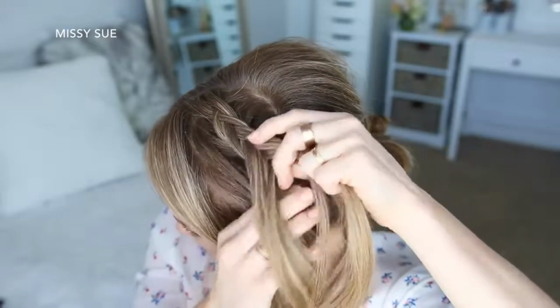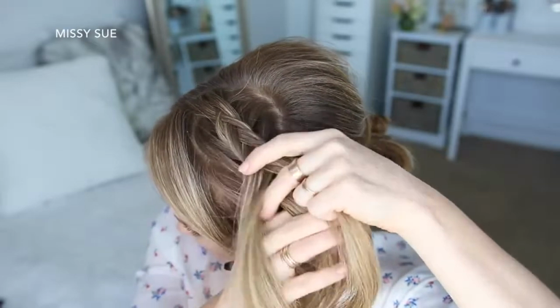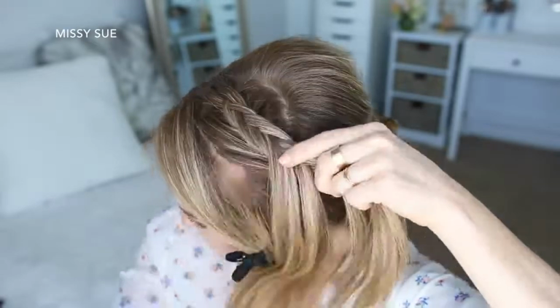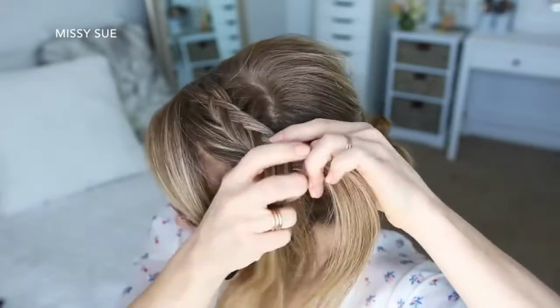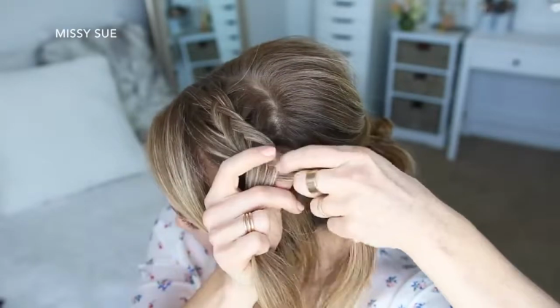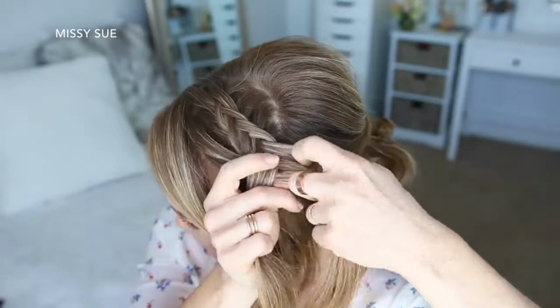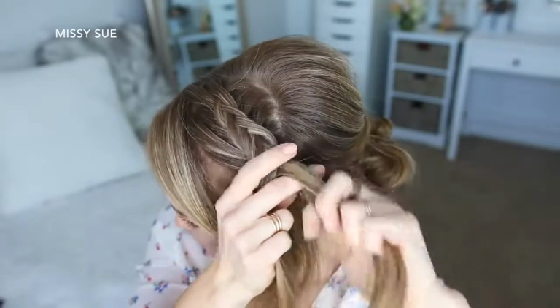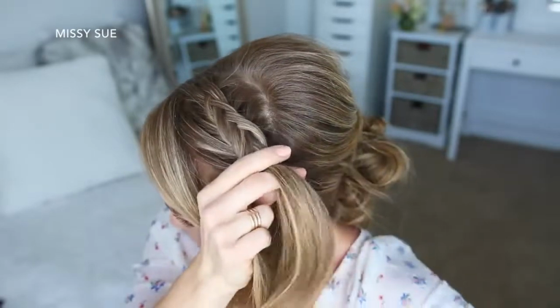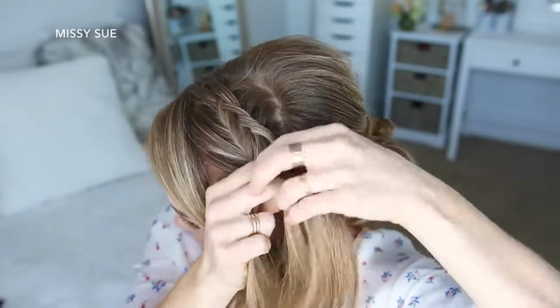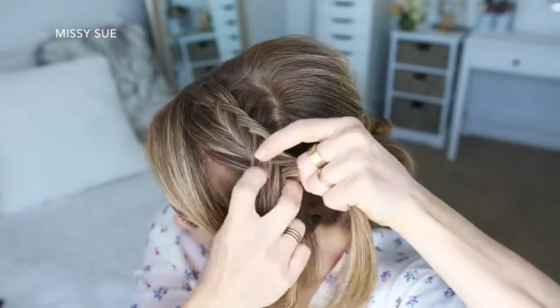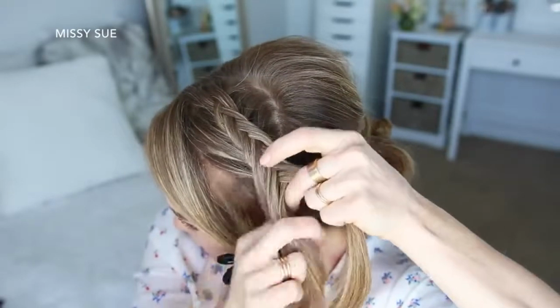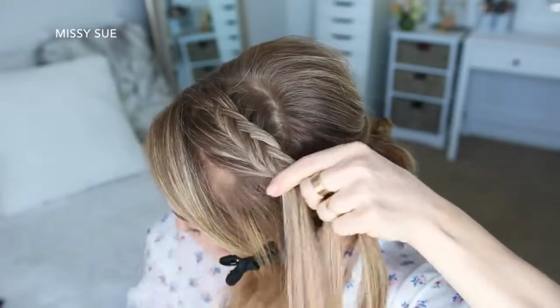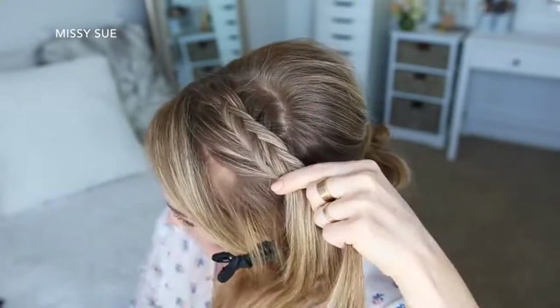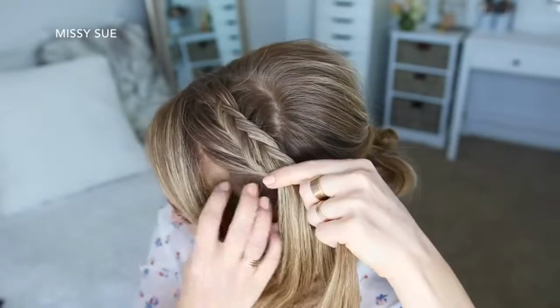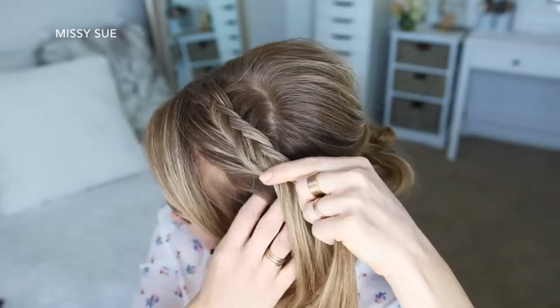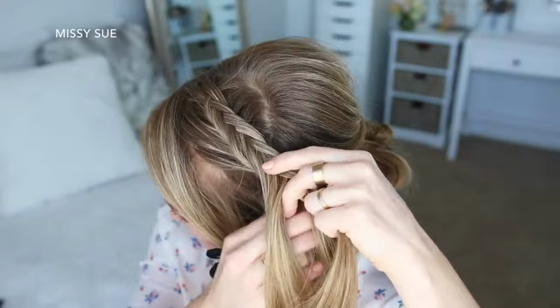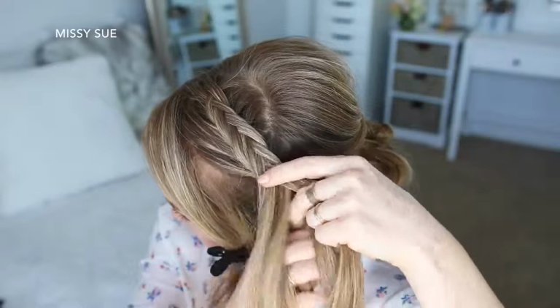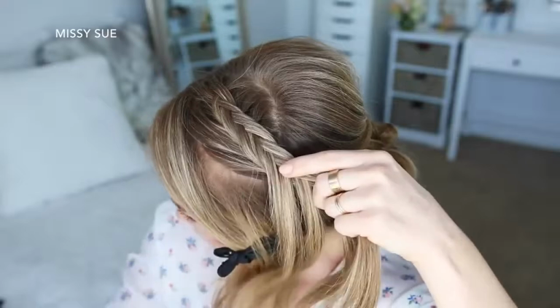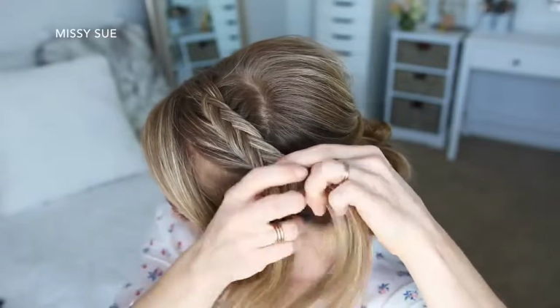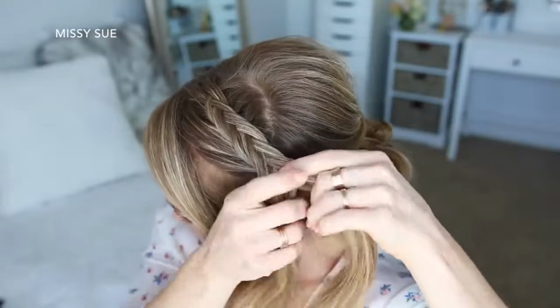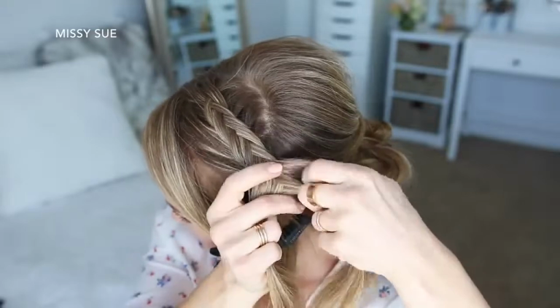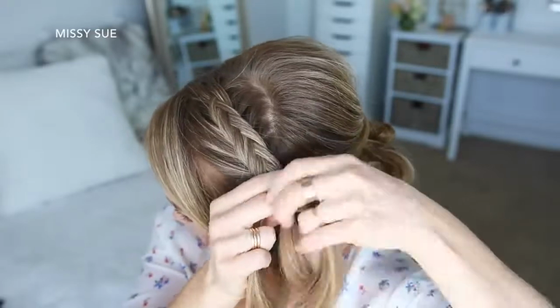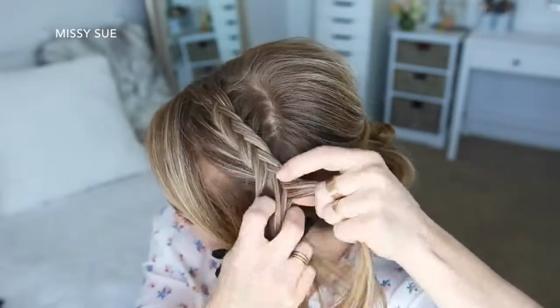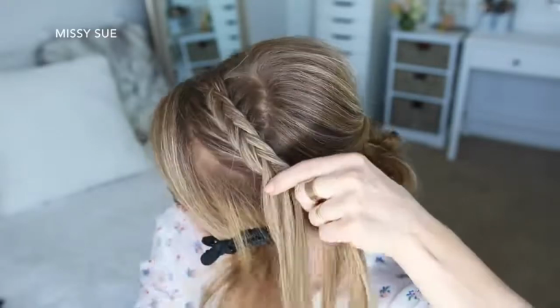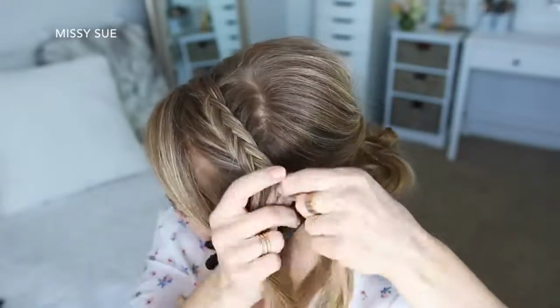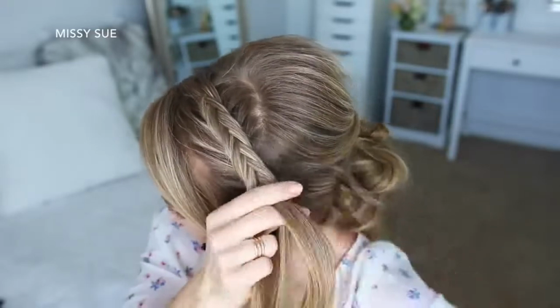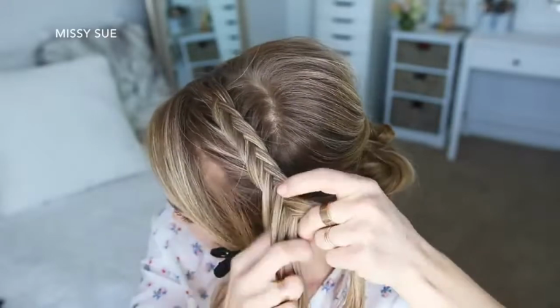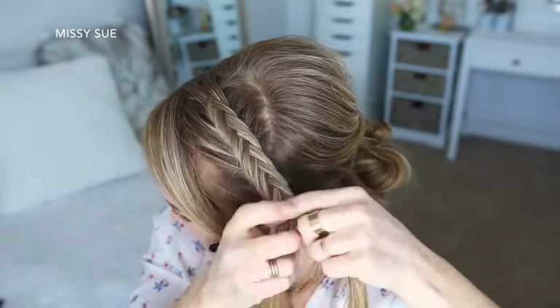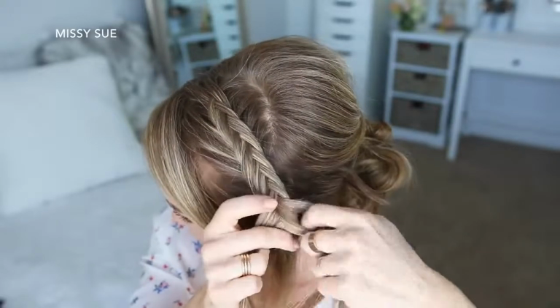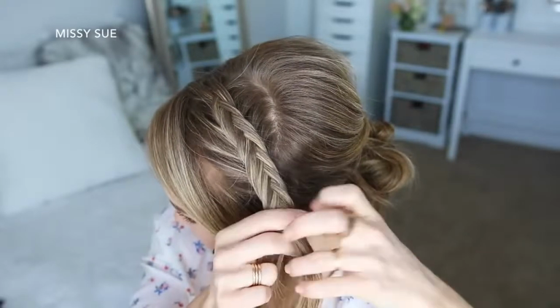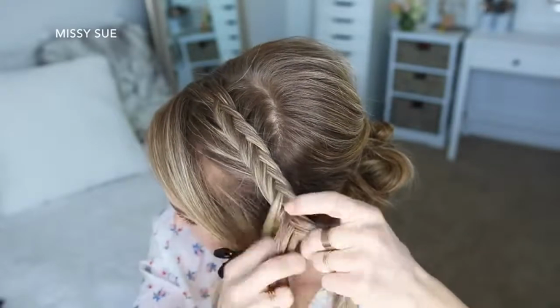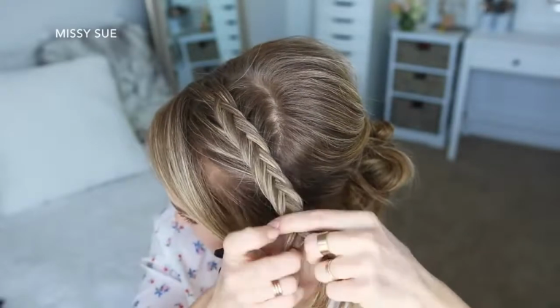Now I'm going to stop adding in new sections and just braid the rest of the section to the bottom in a regular fishtail braid, and then slide a bobby pin over the bottom.